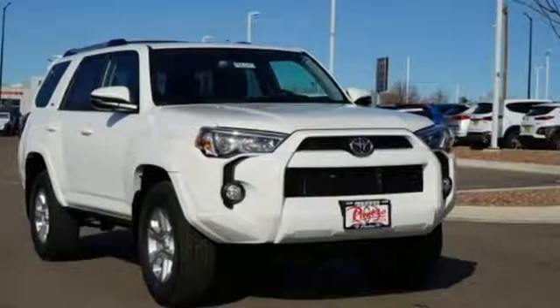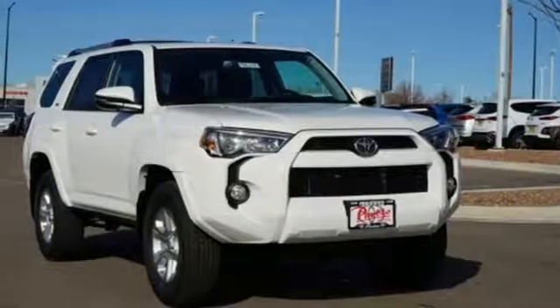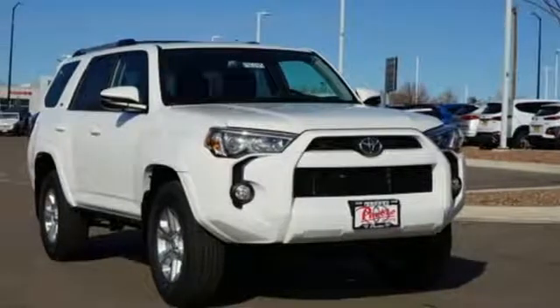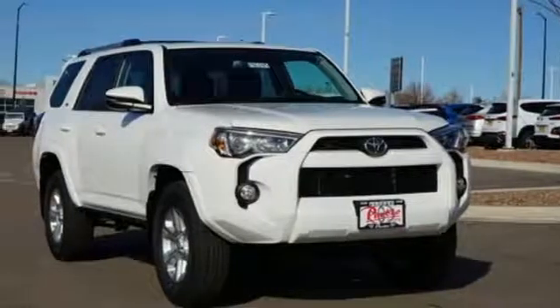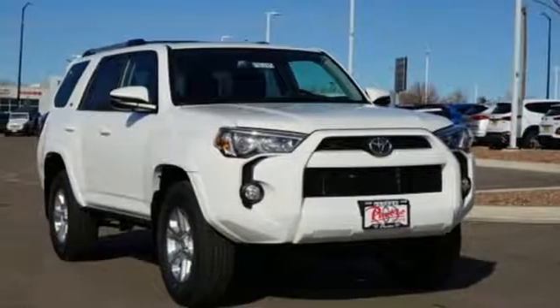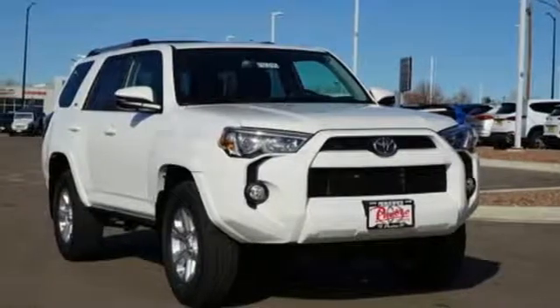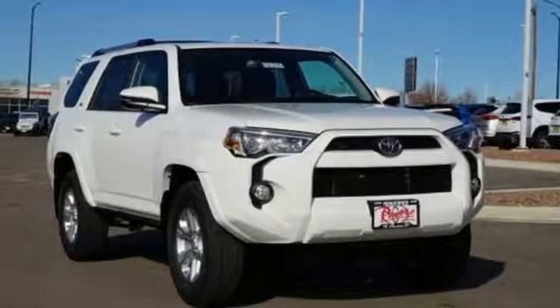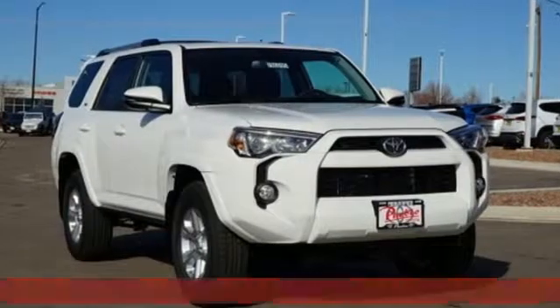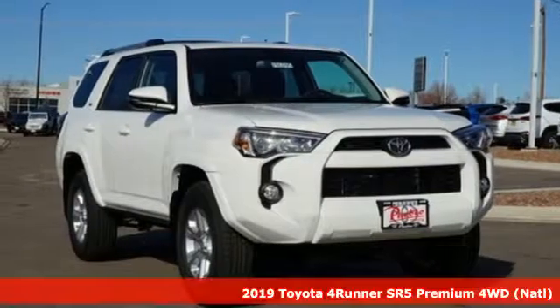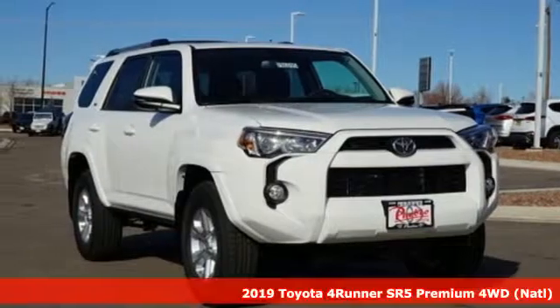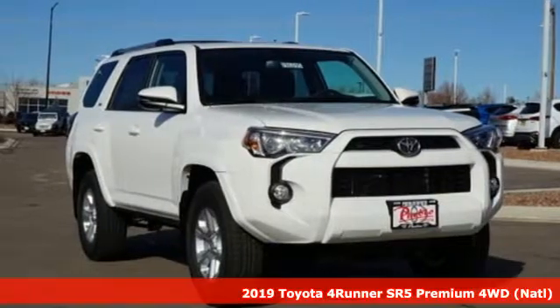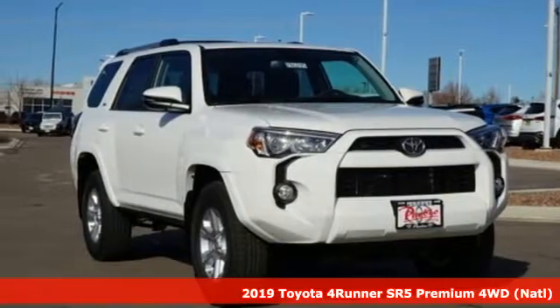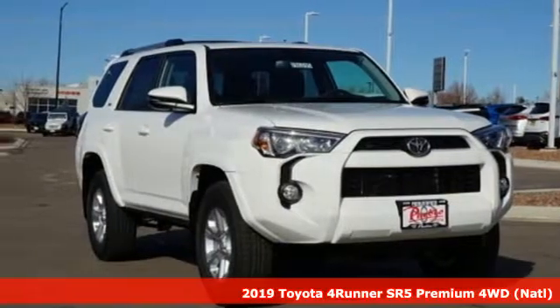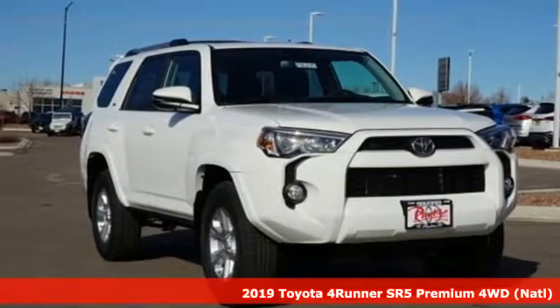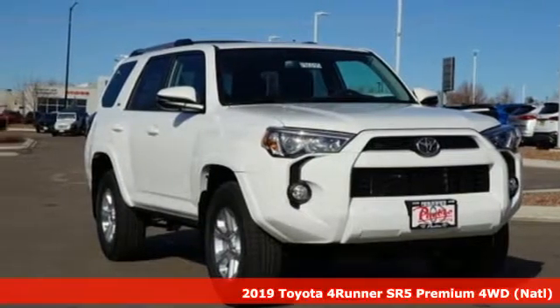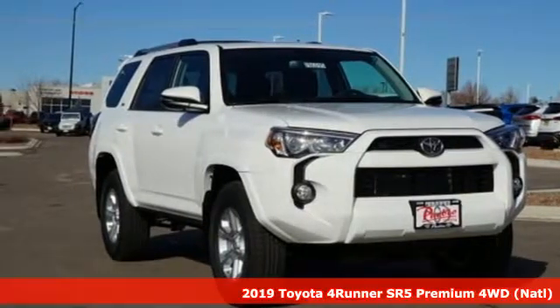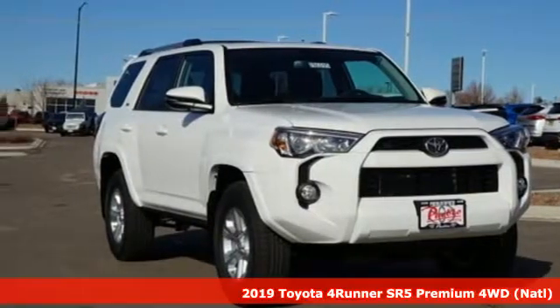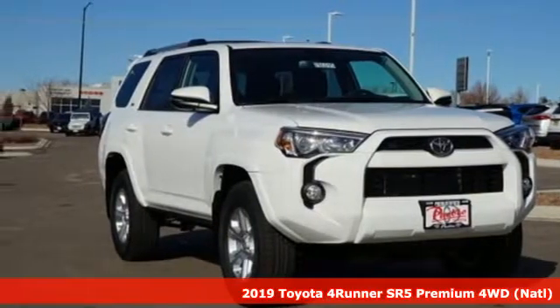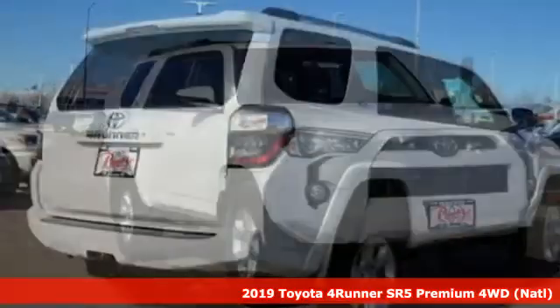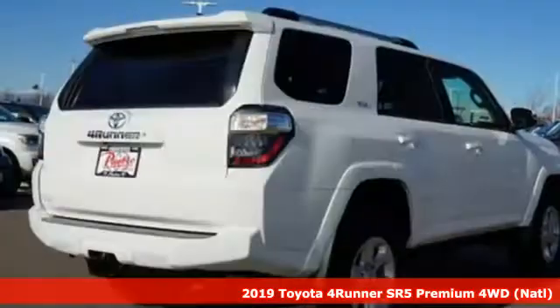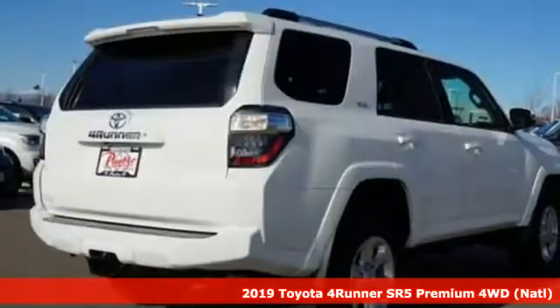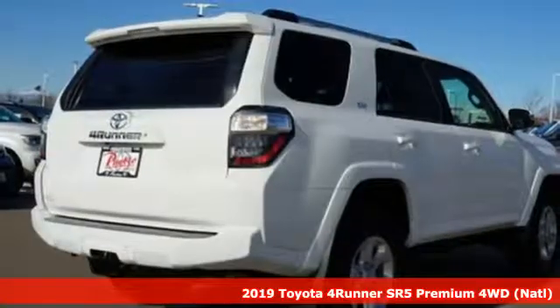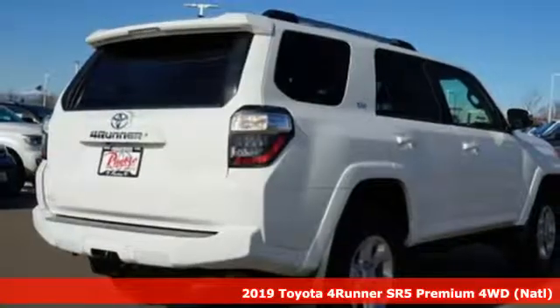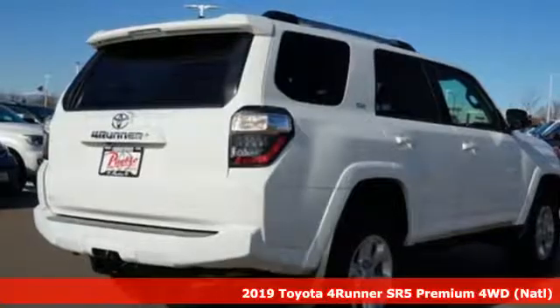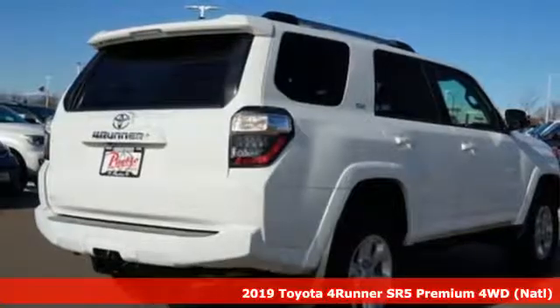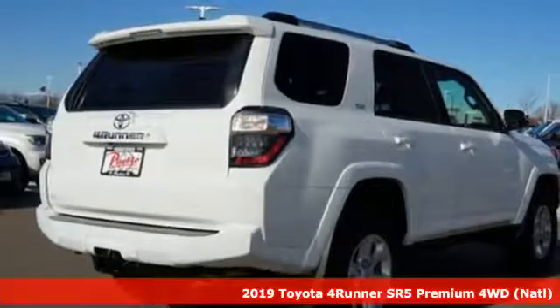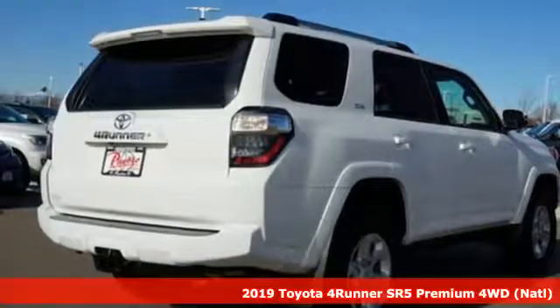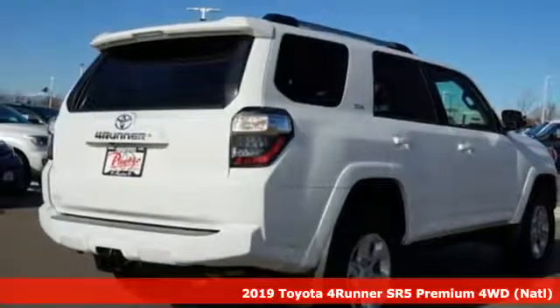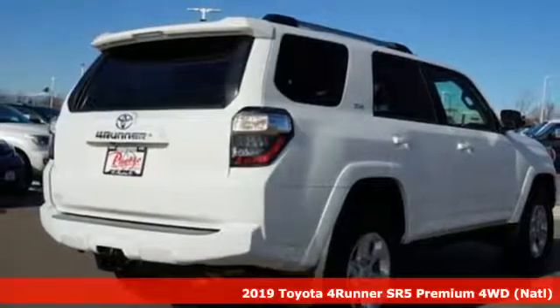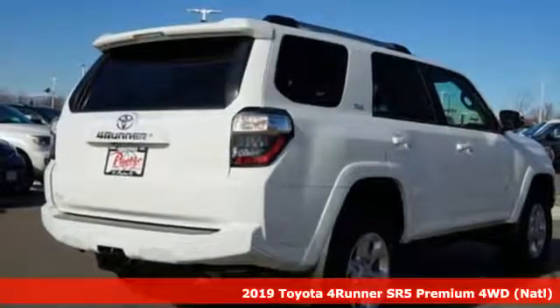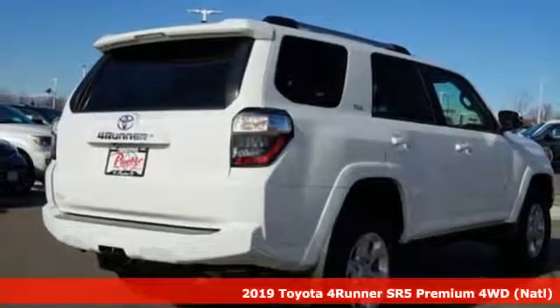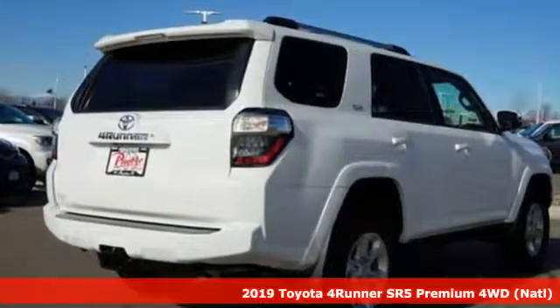It's a new 2019 Toyota 4Runner. Toyota, steered by ingenuity, driven by passion.